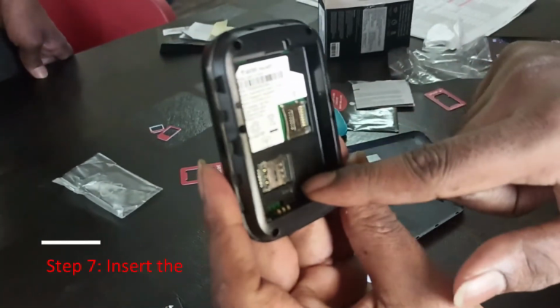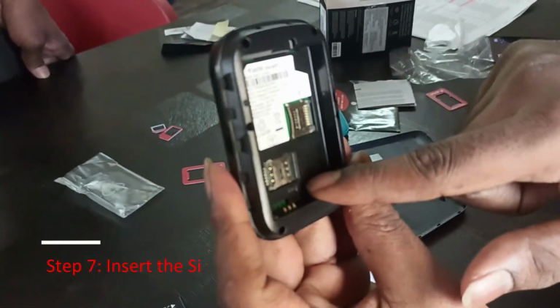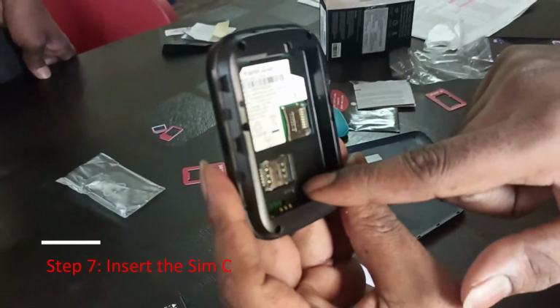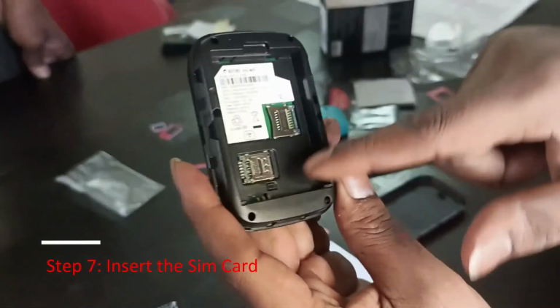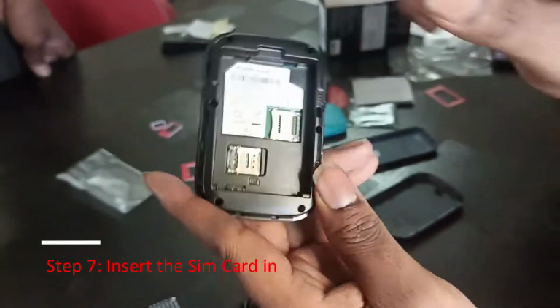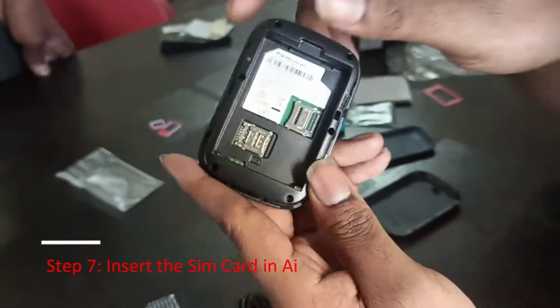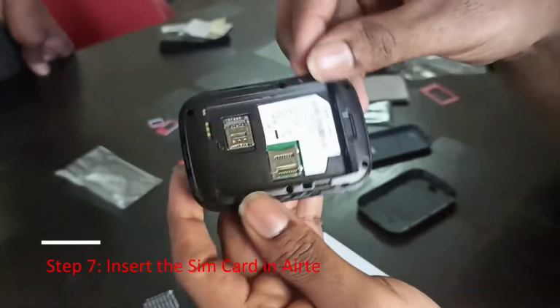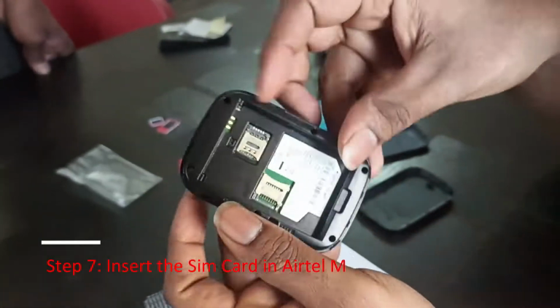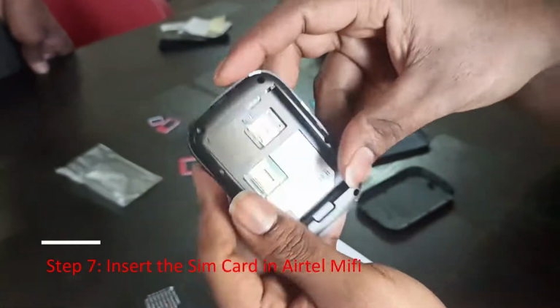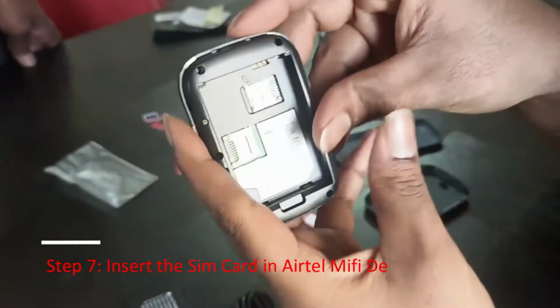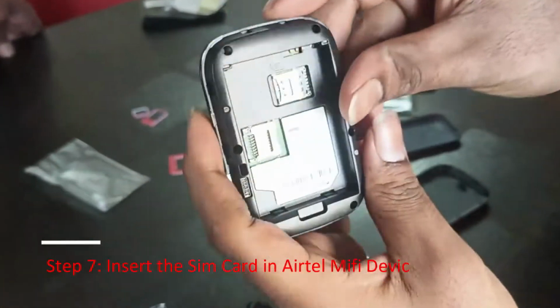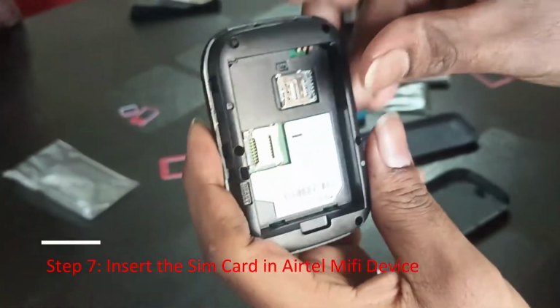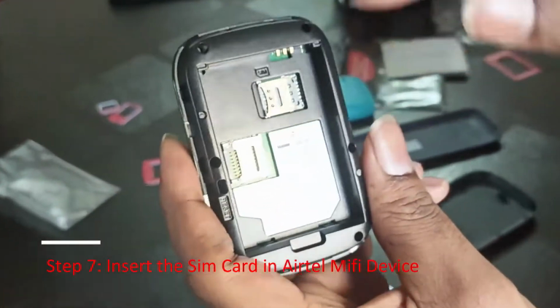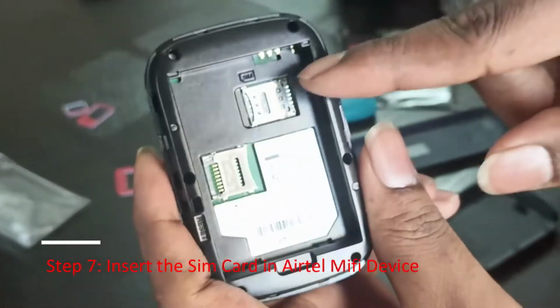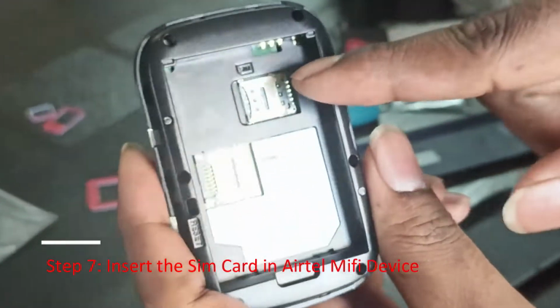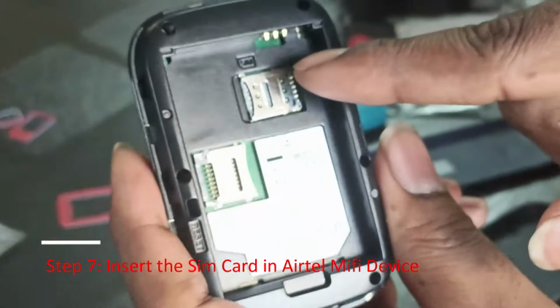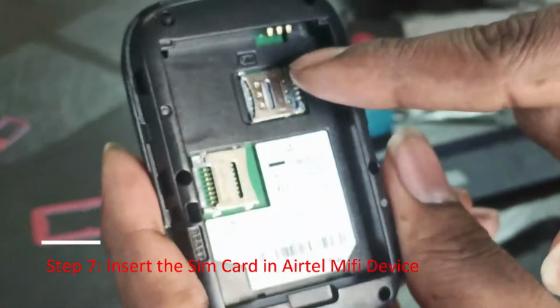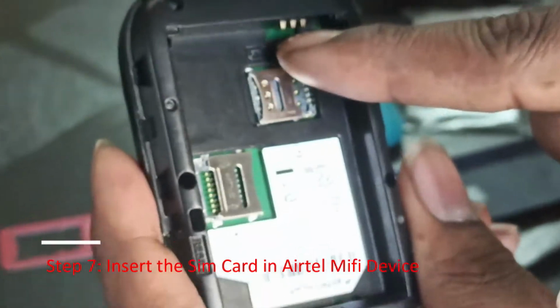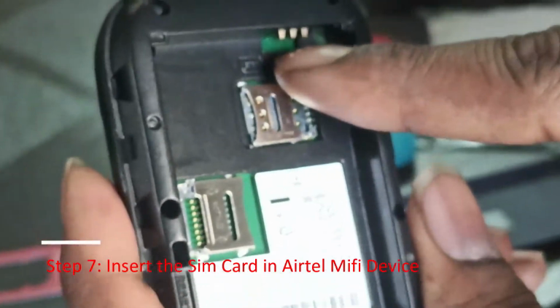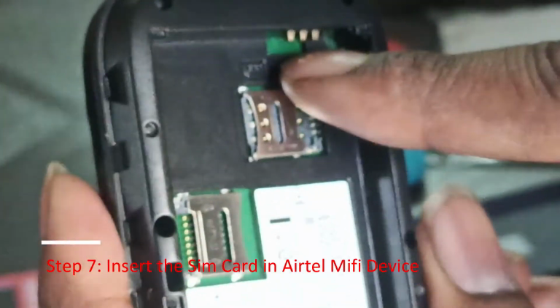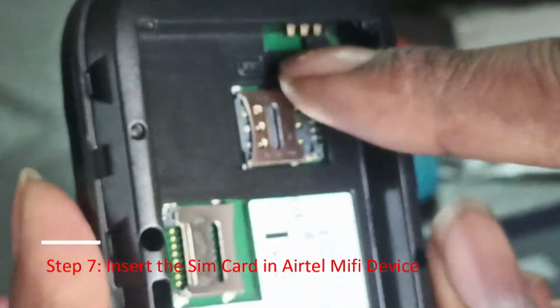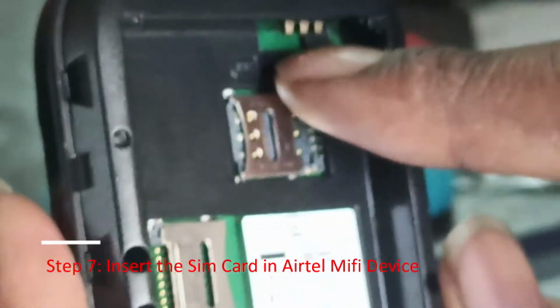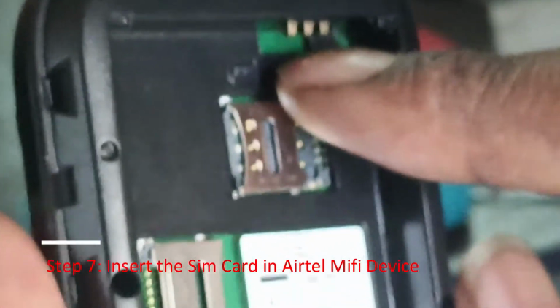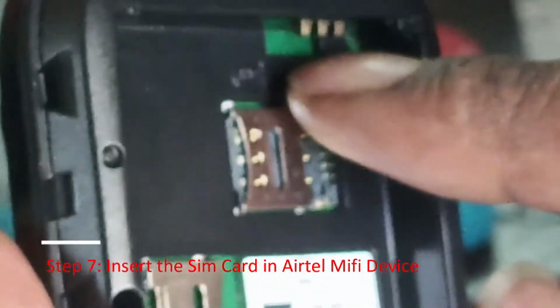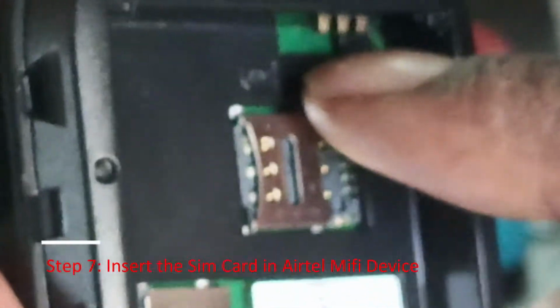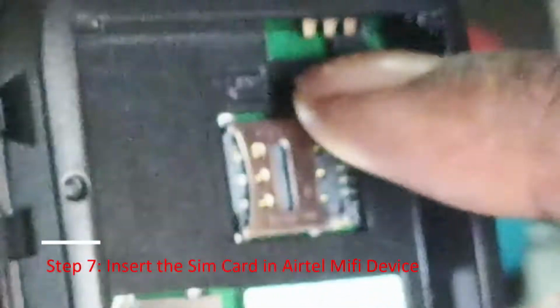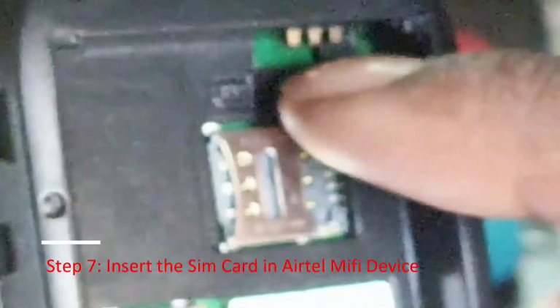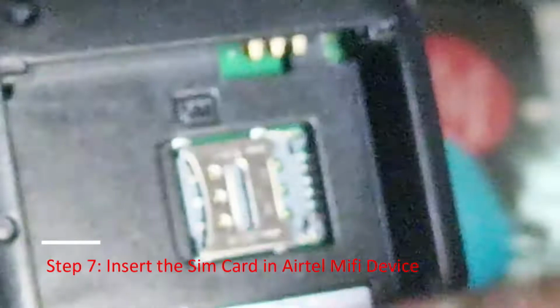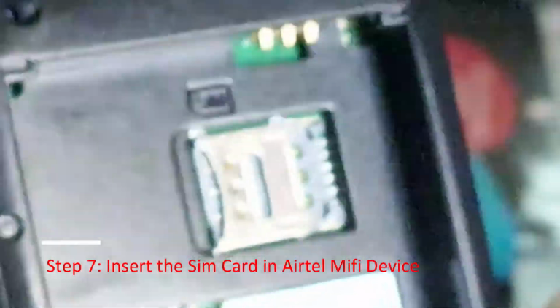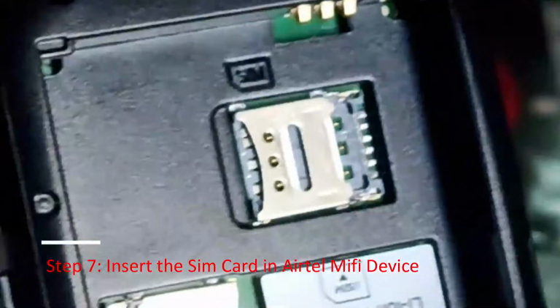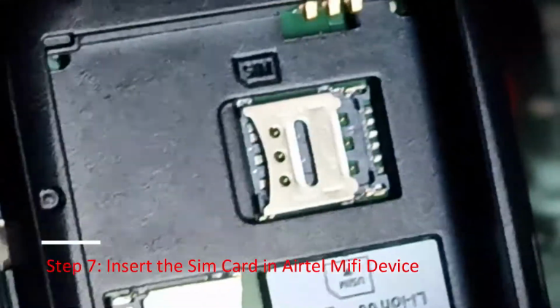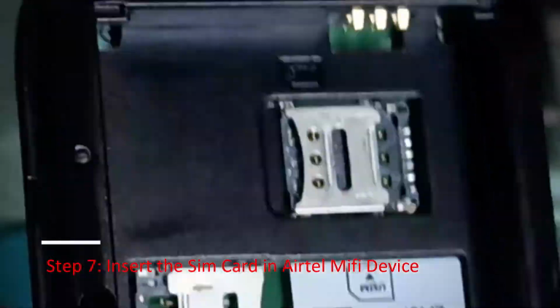Insert the SIM card into the Airtel Mi-Fi device.